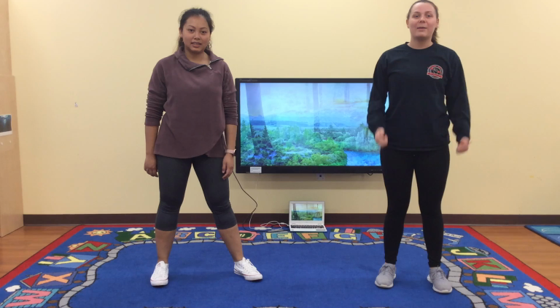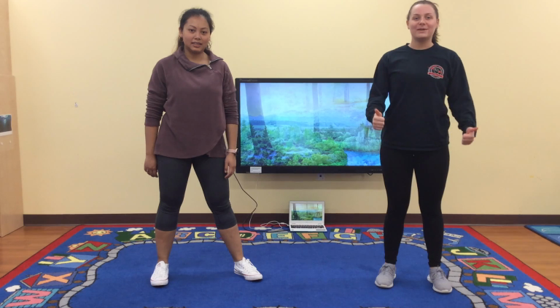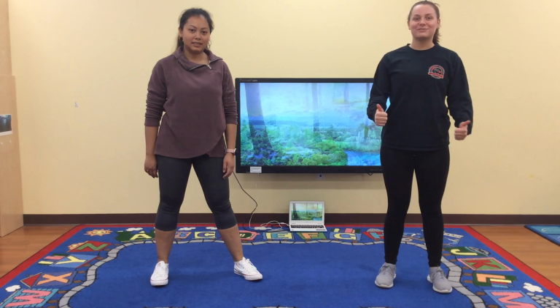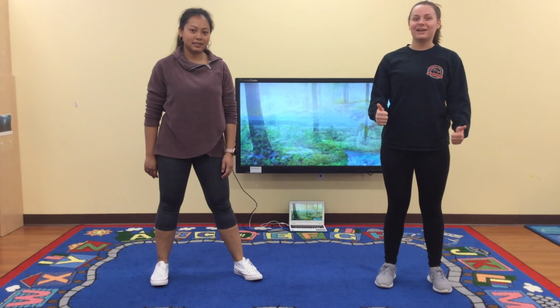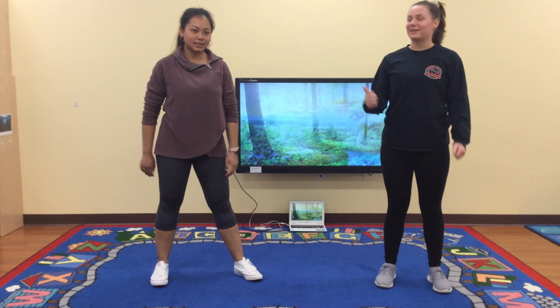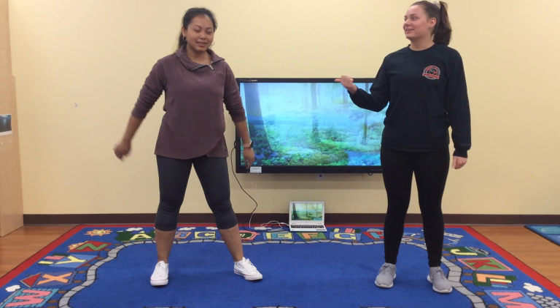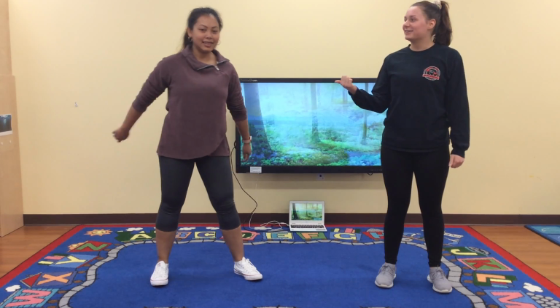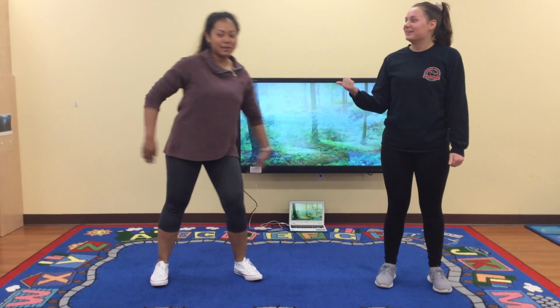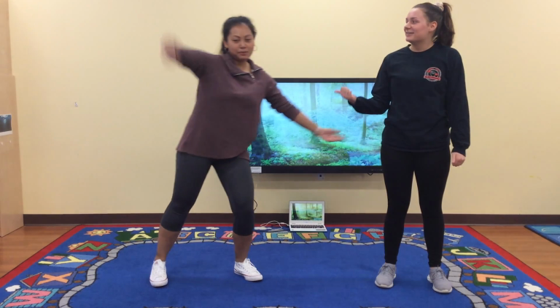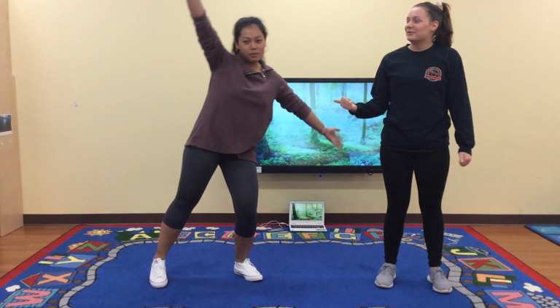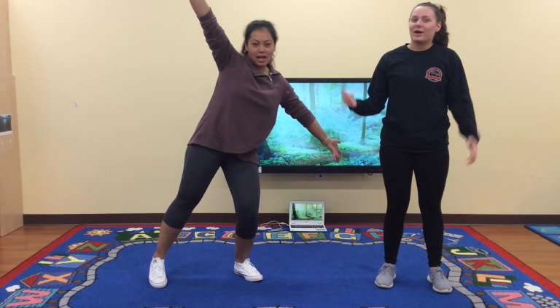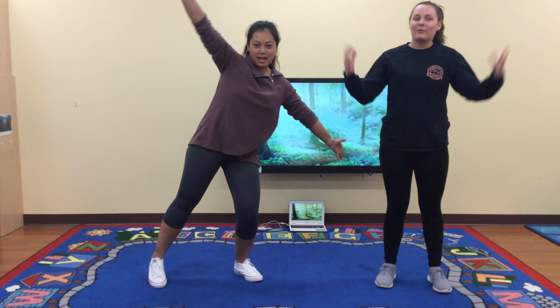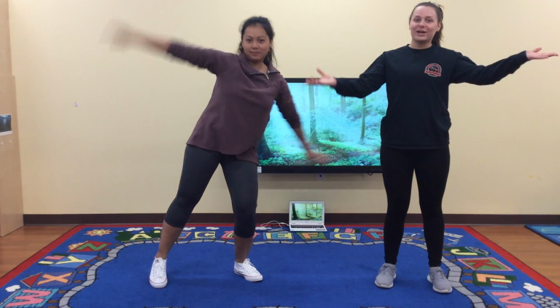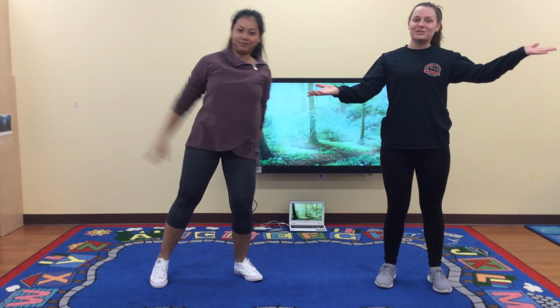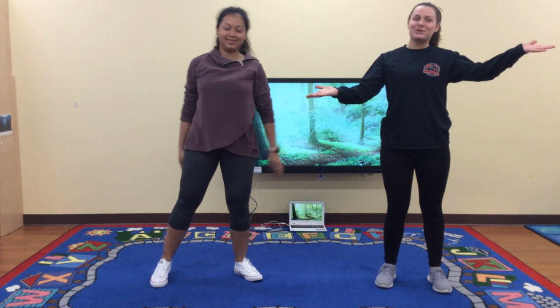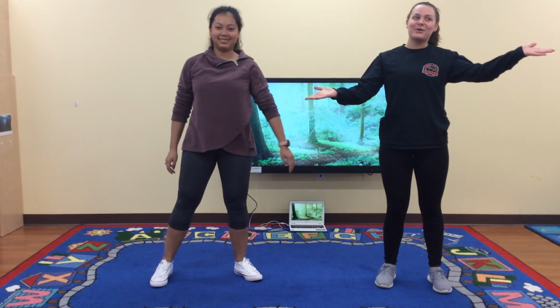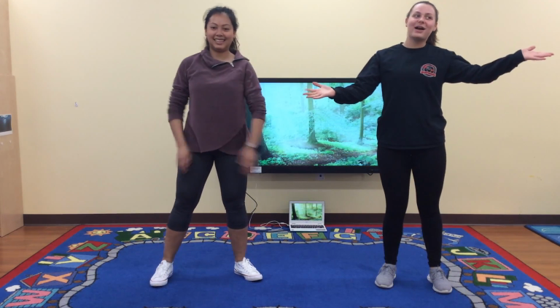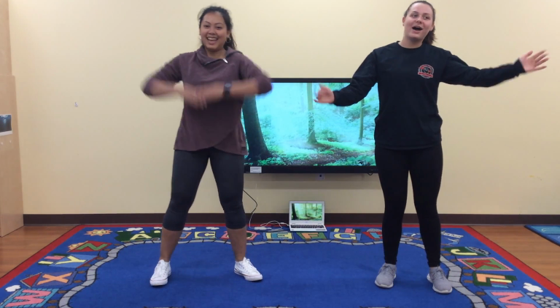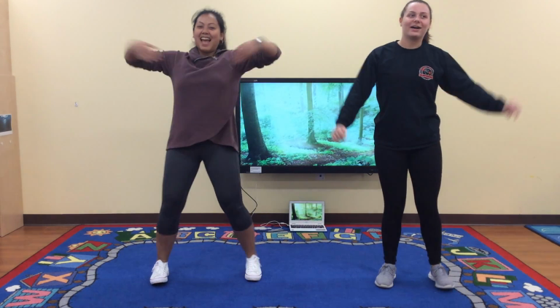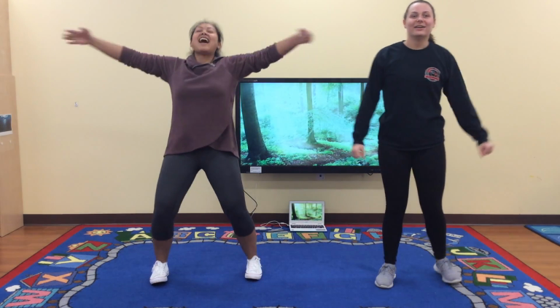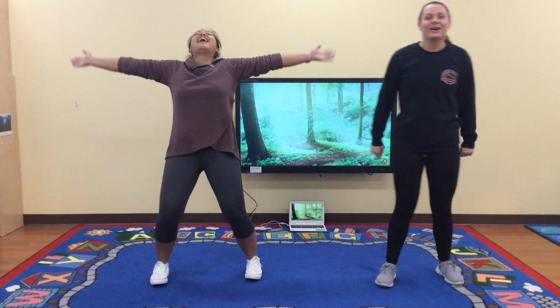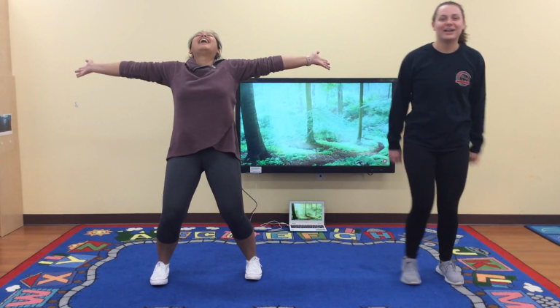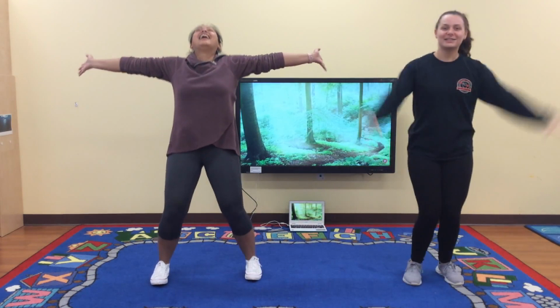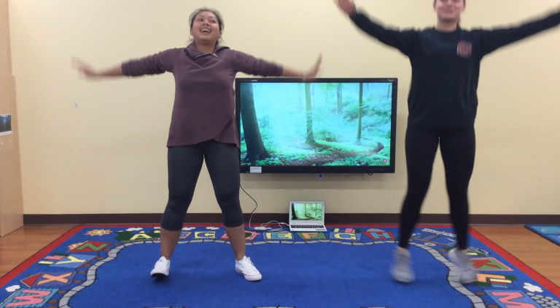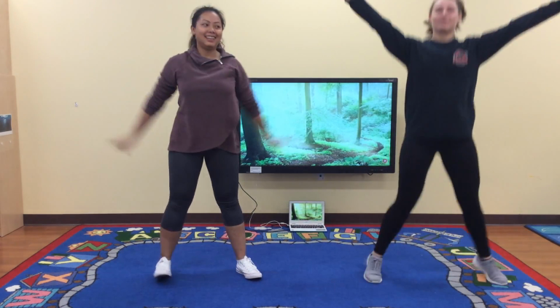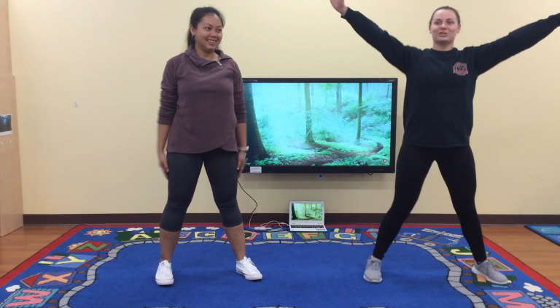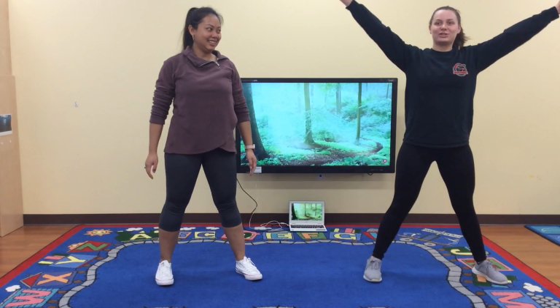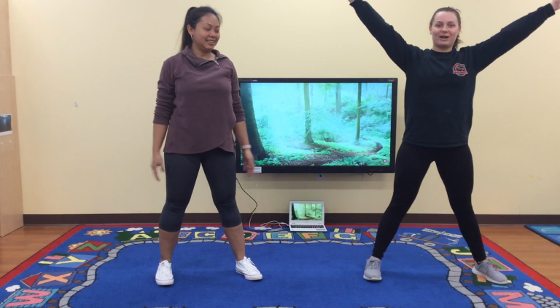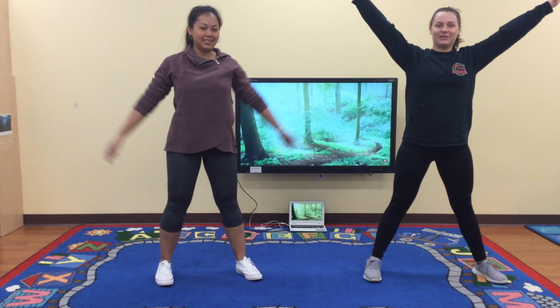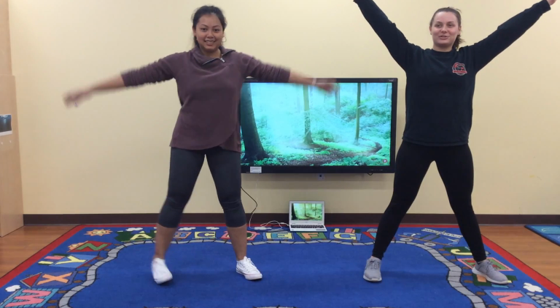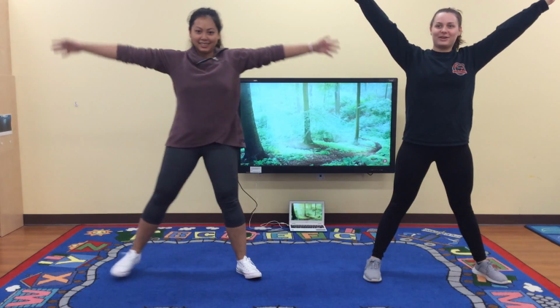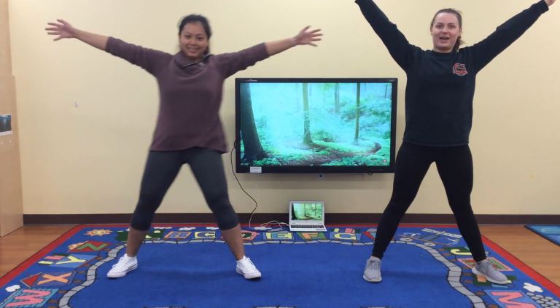Miss Reina and Miss Papa, we're going to do yoga. Alright guys, let's start with the starfish, okay?